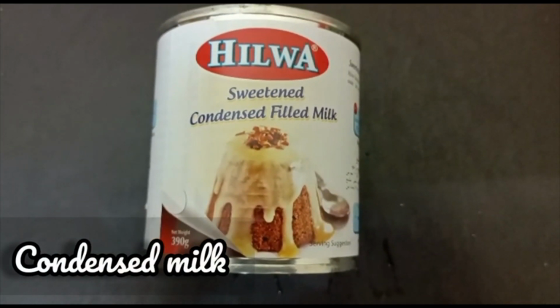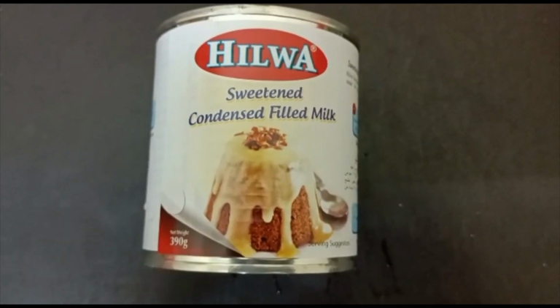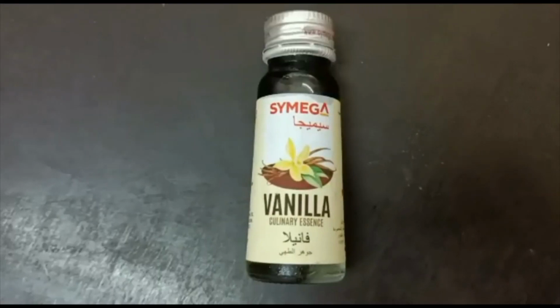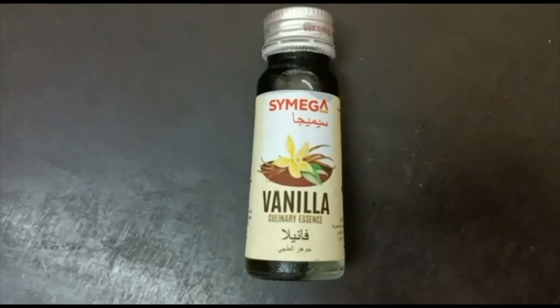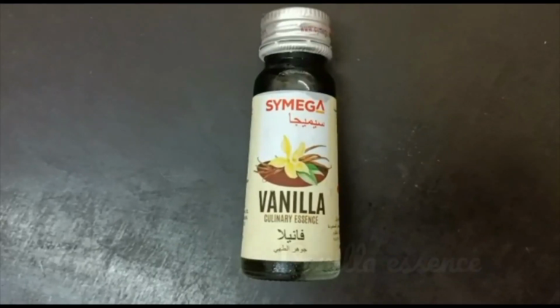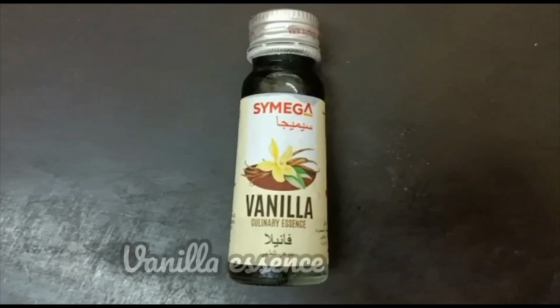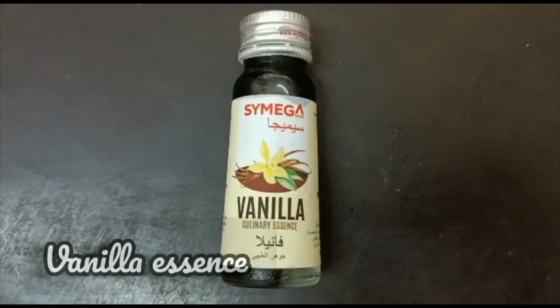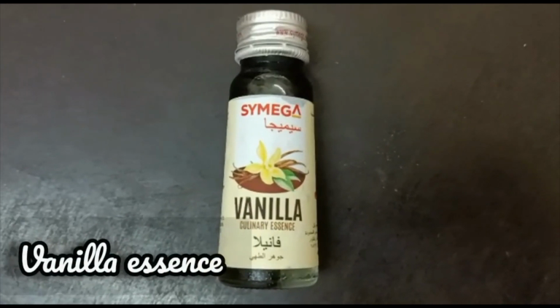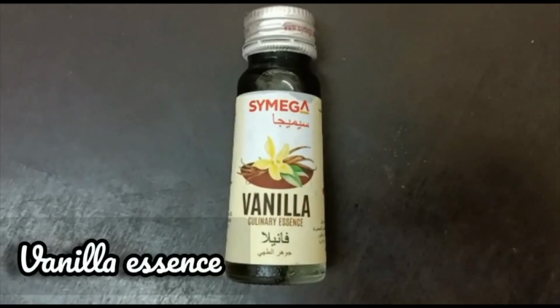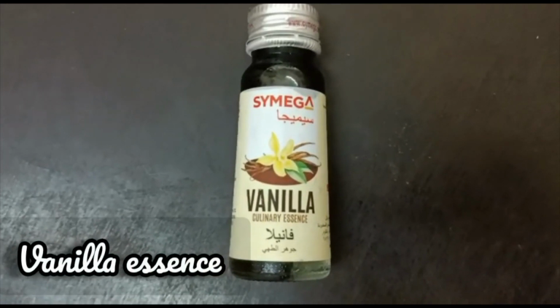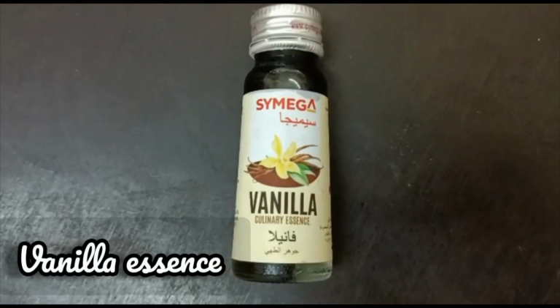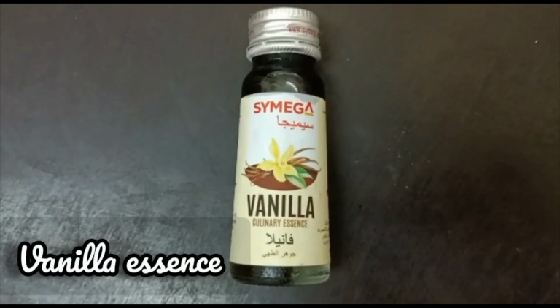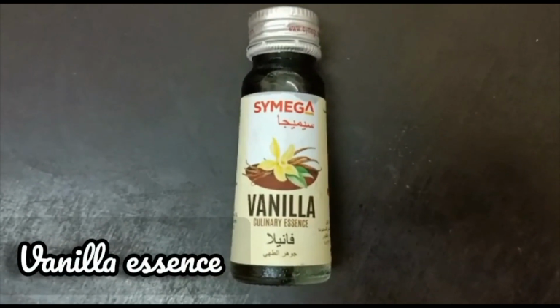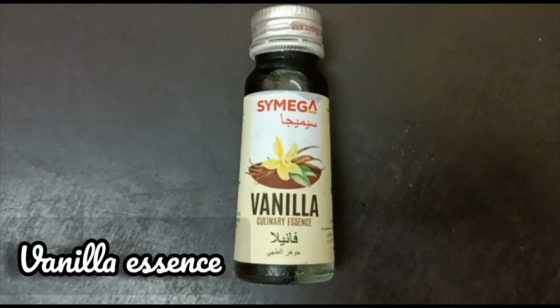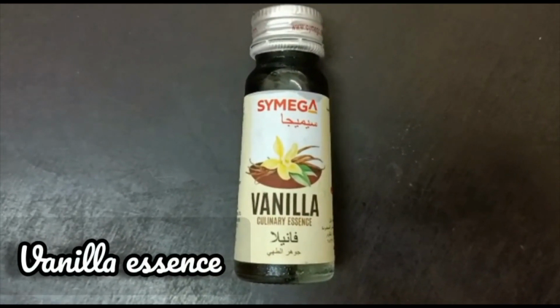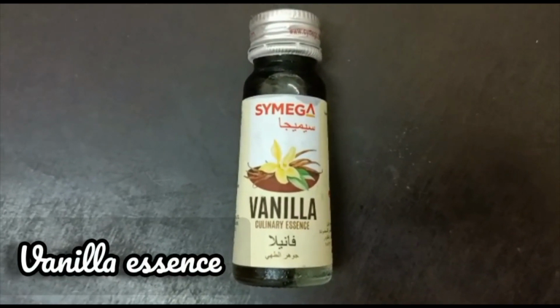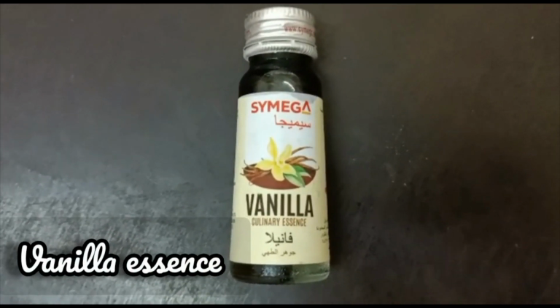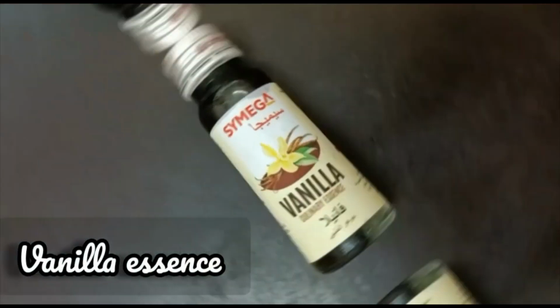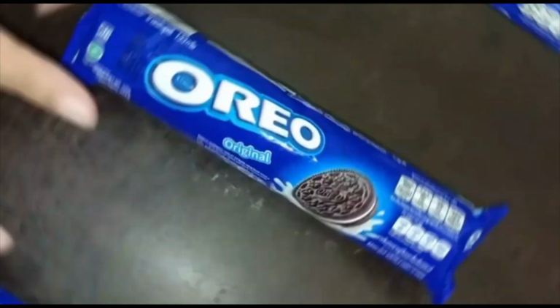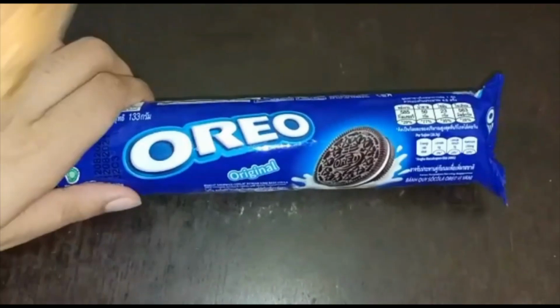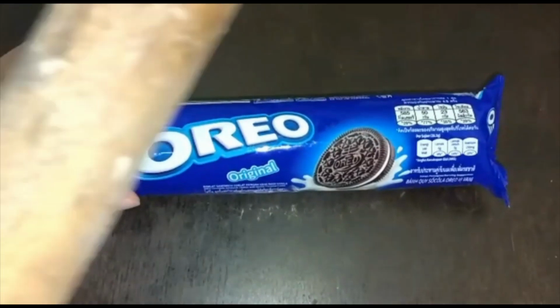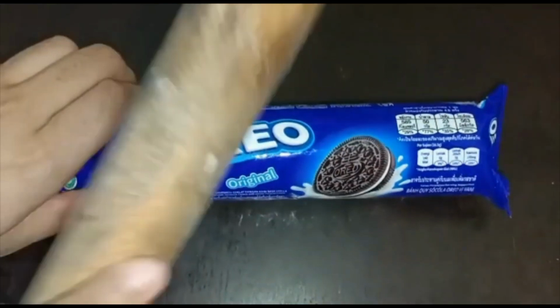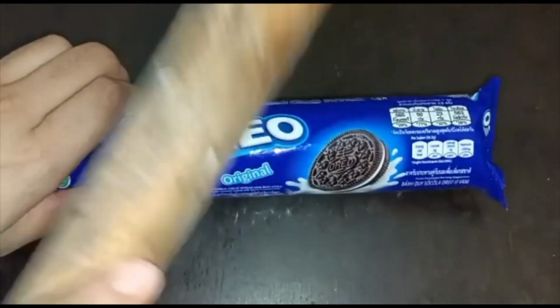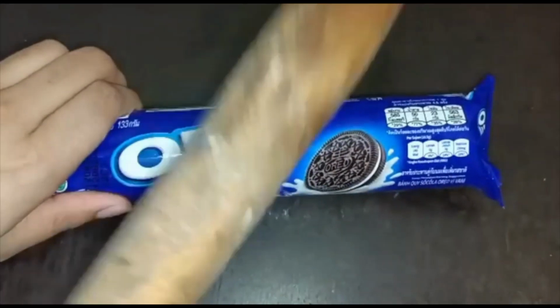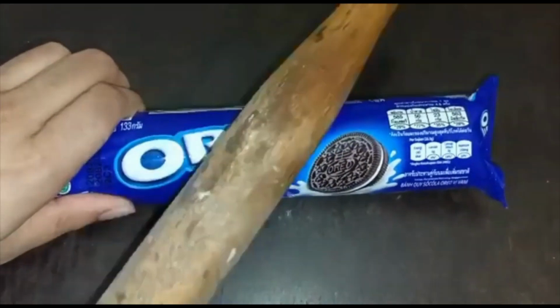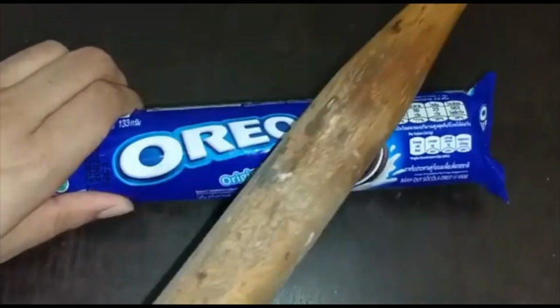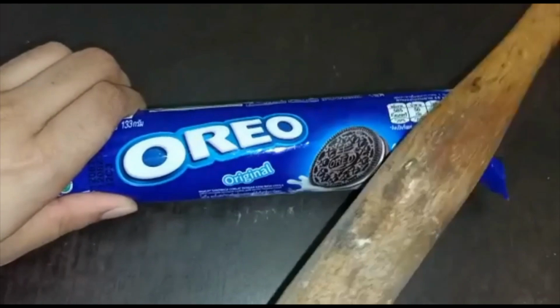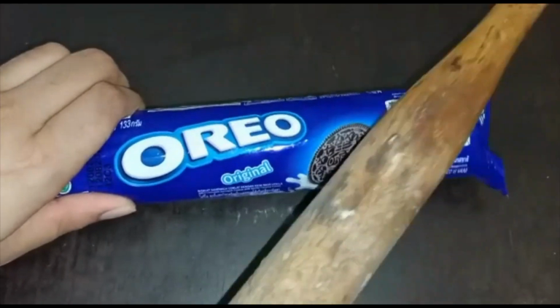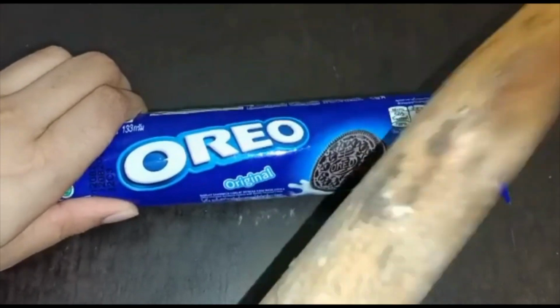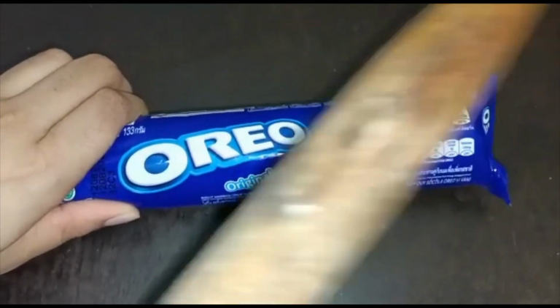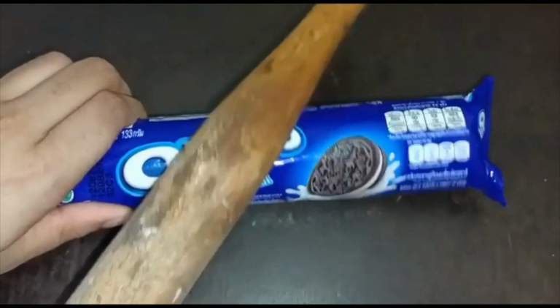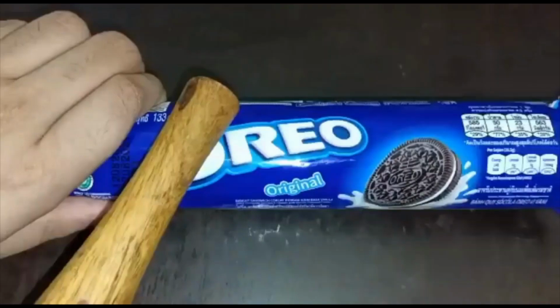And vanilla essence, one tablespoon. So the first step is to break our Oreo biscuits.